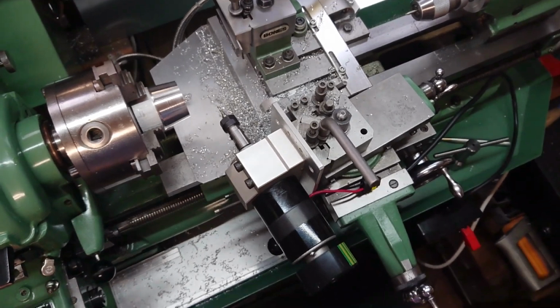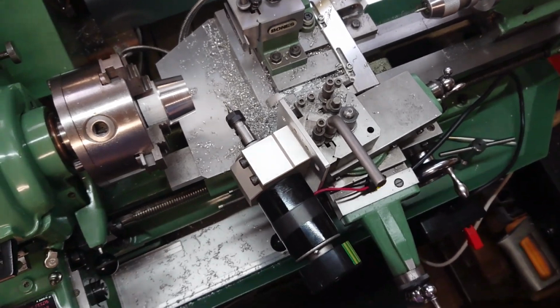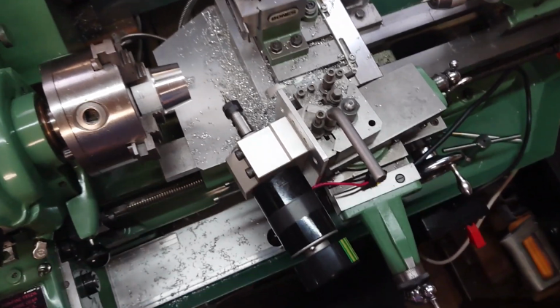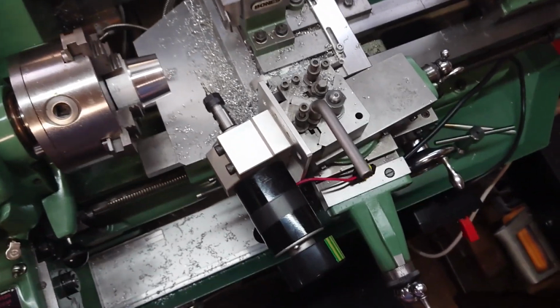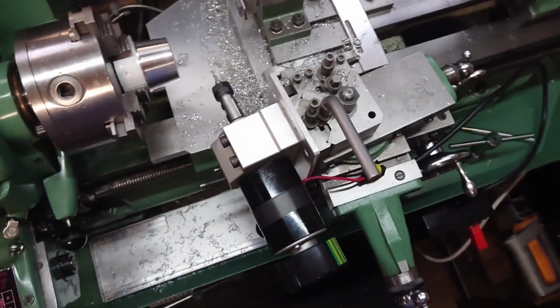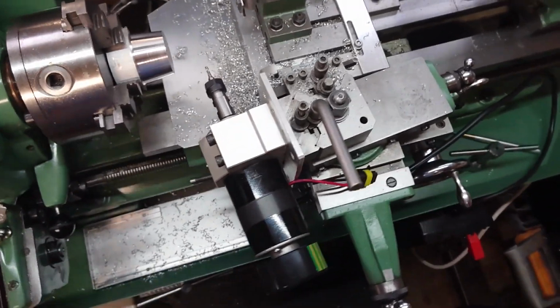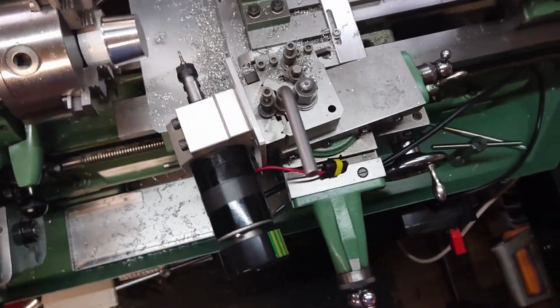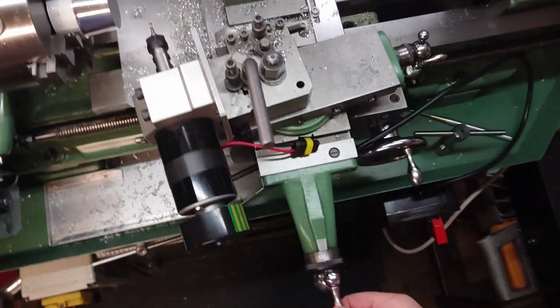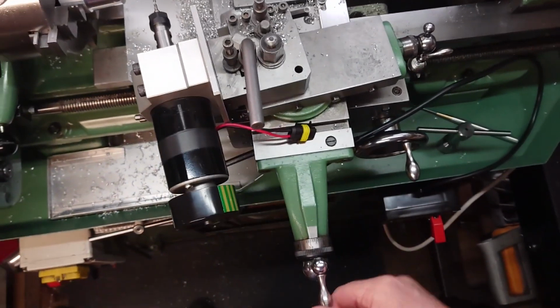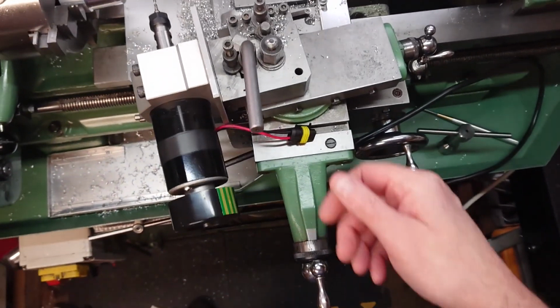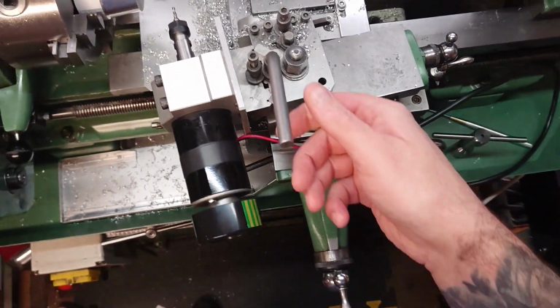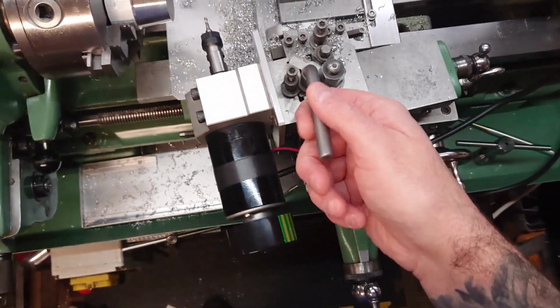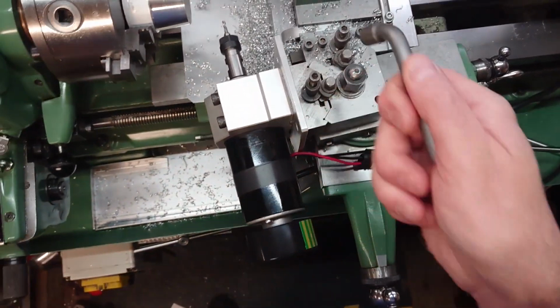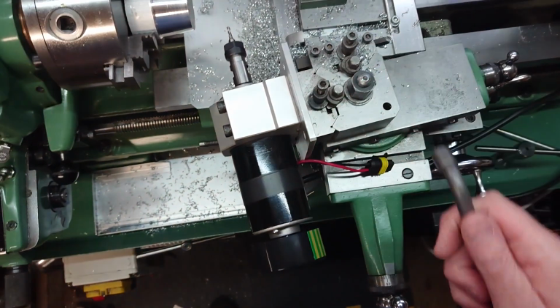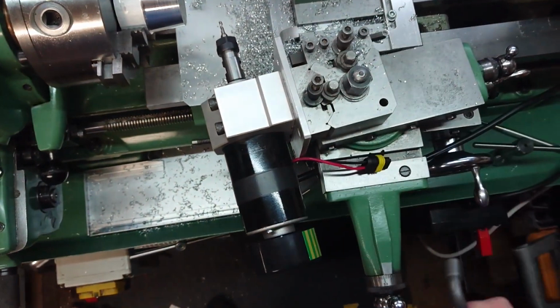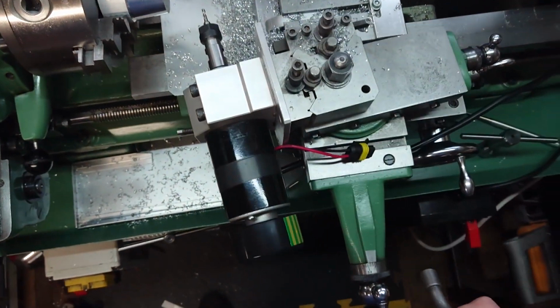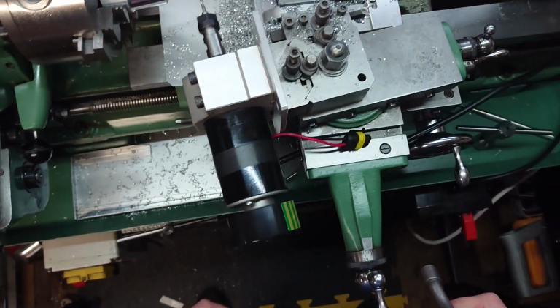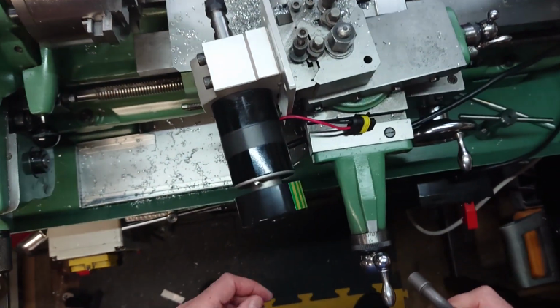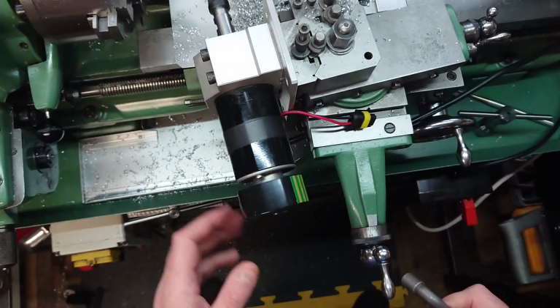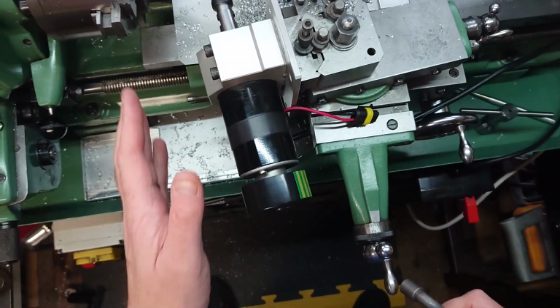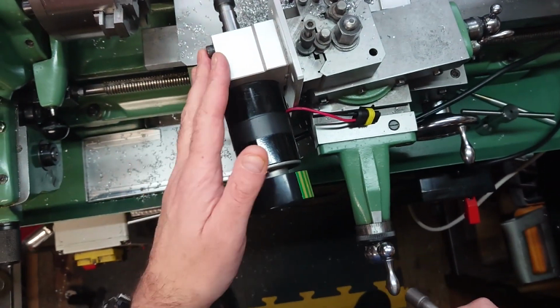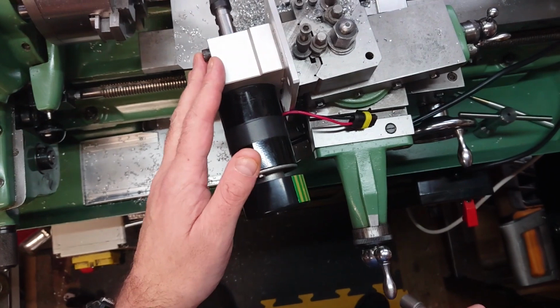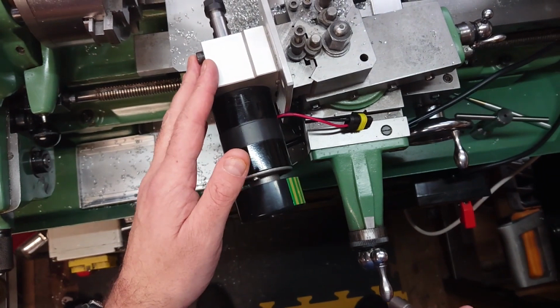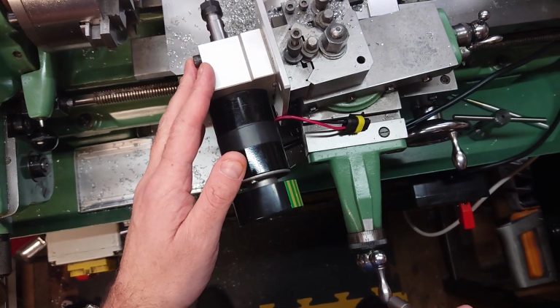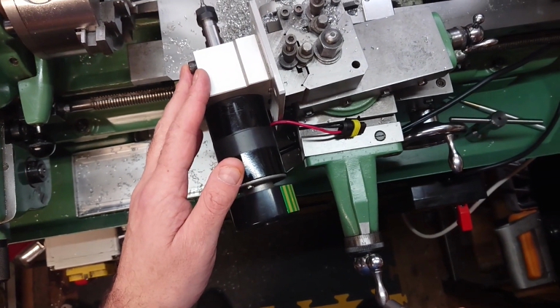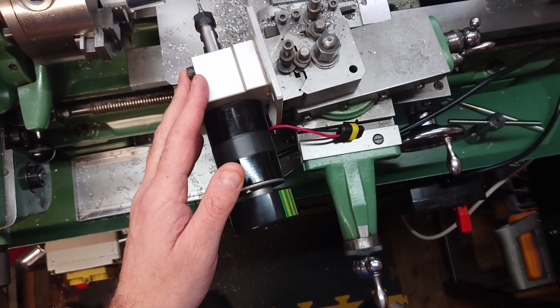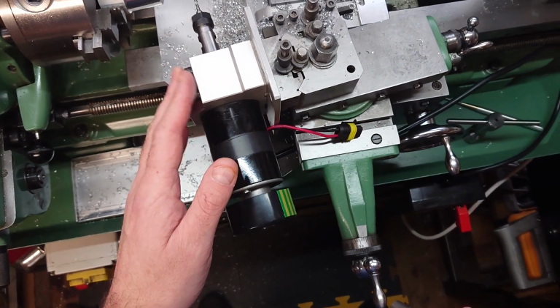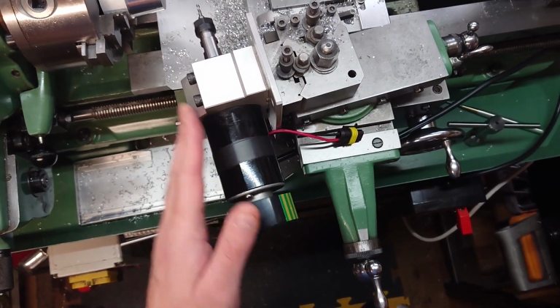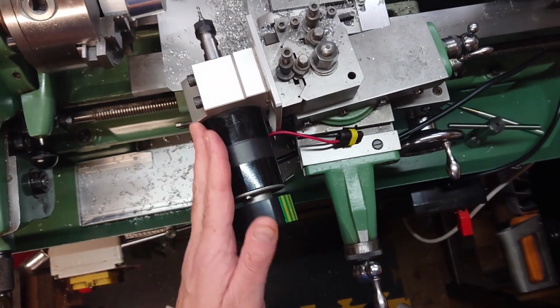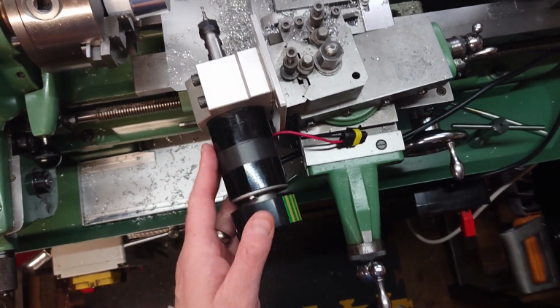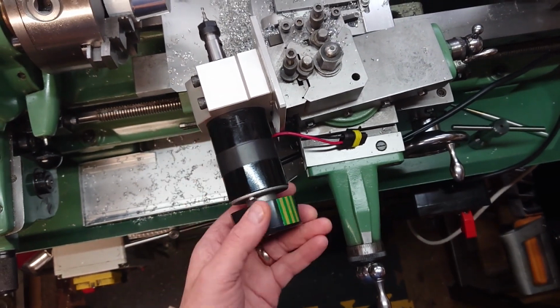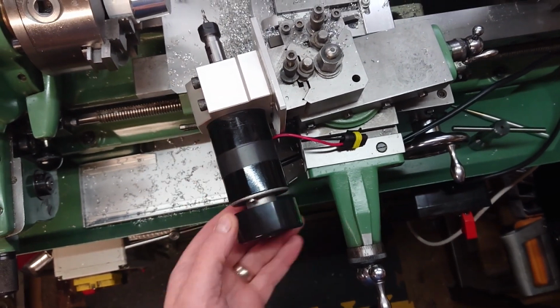Howdy folks, Buzz here. I want to do a quick video and show you my new setup for the cross drill.